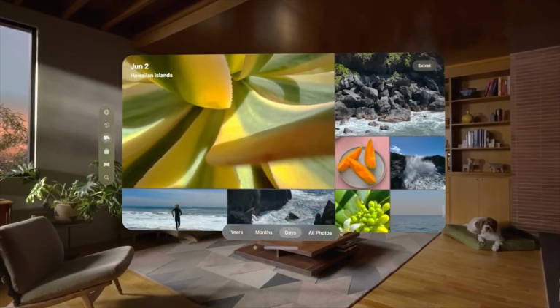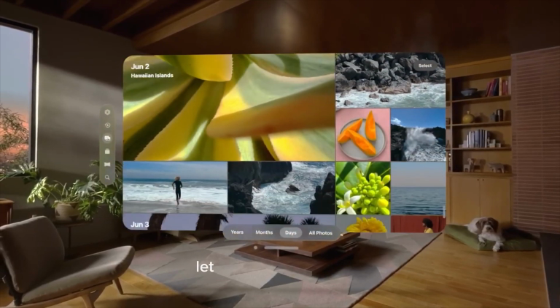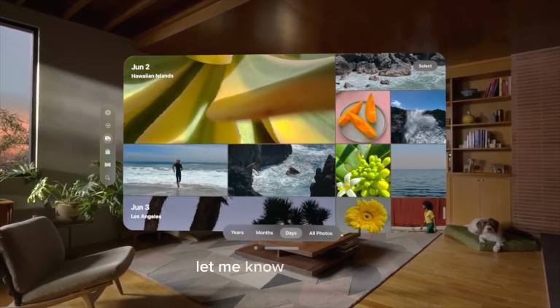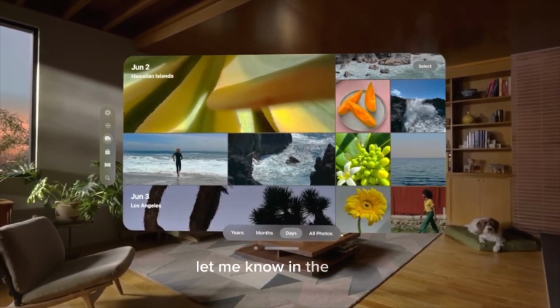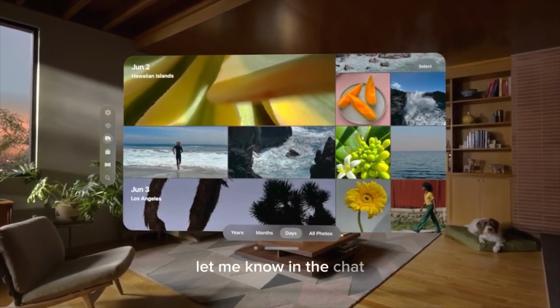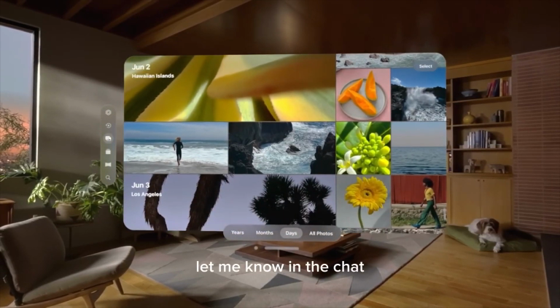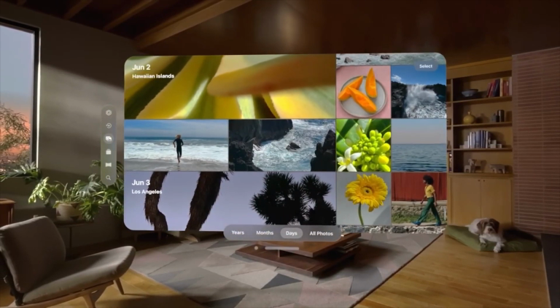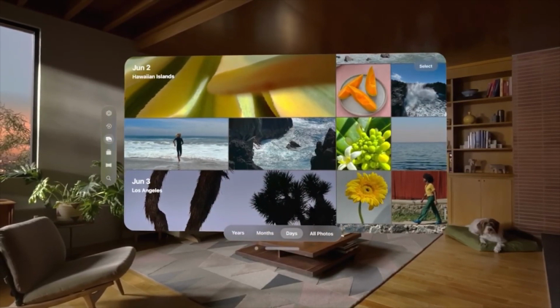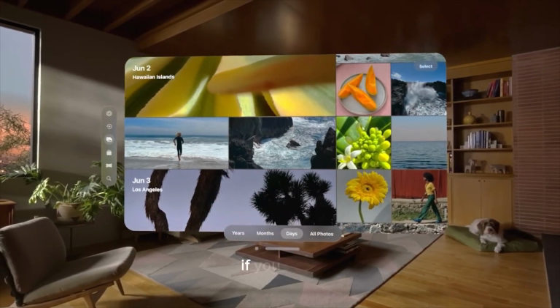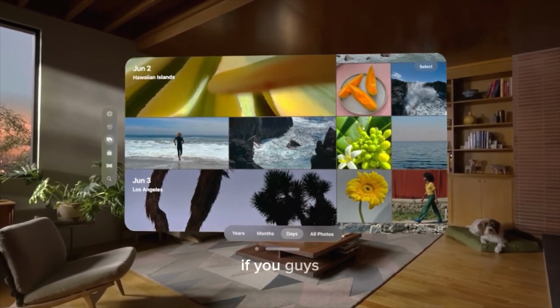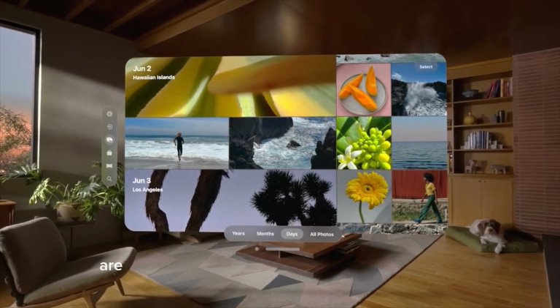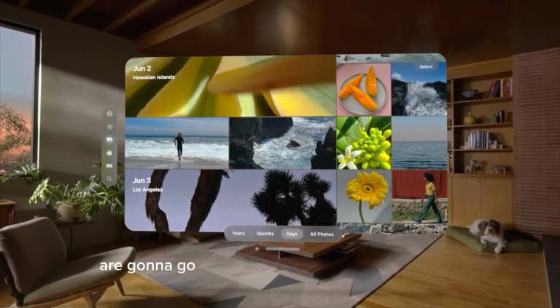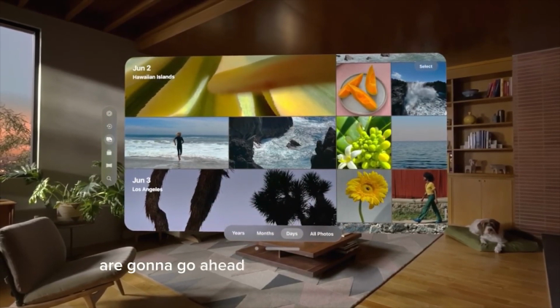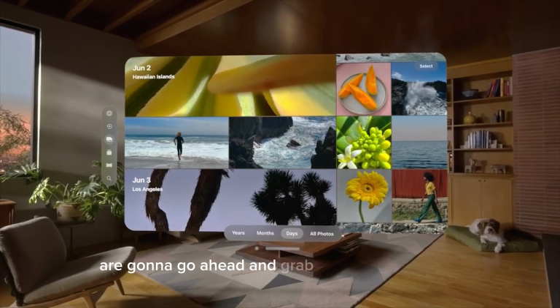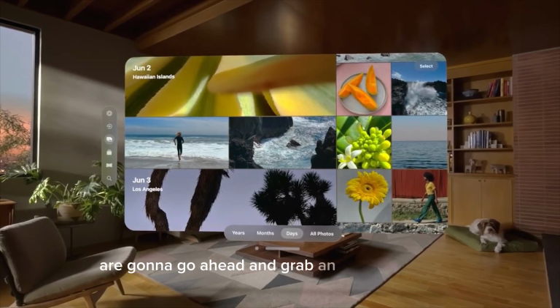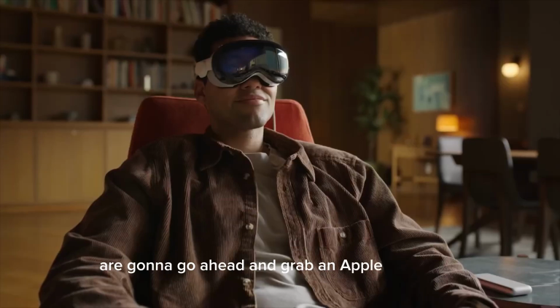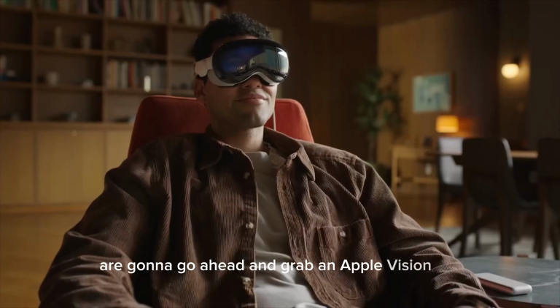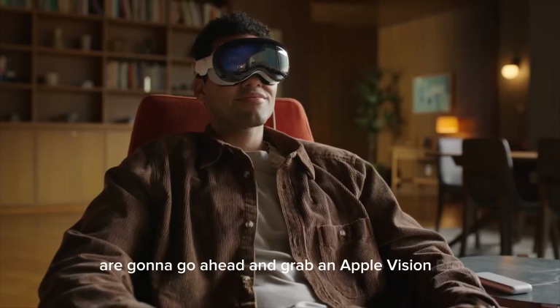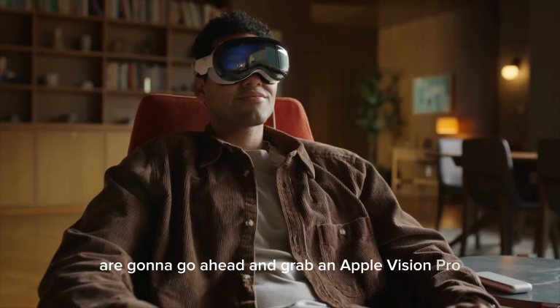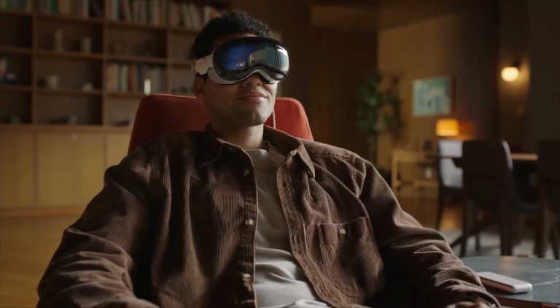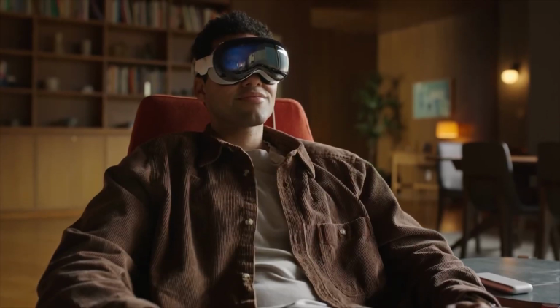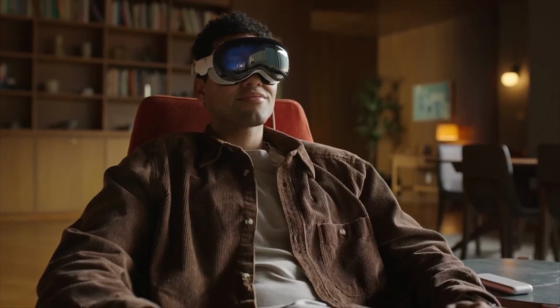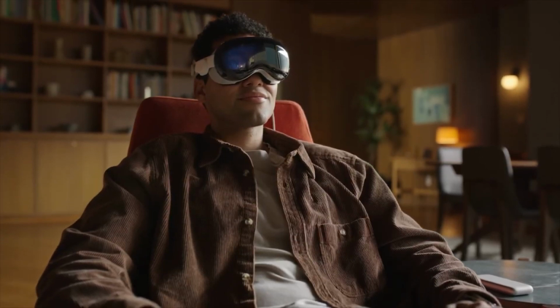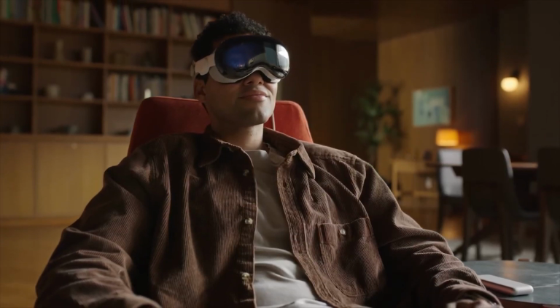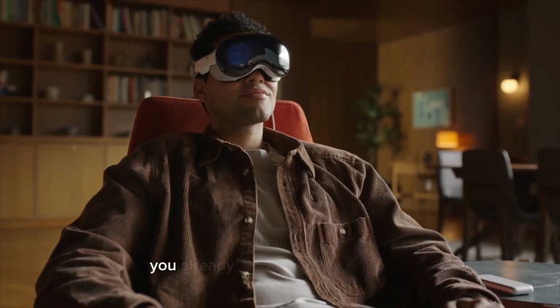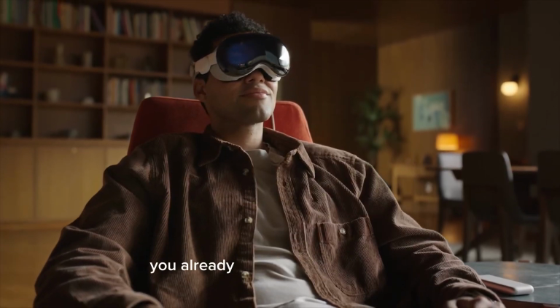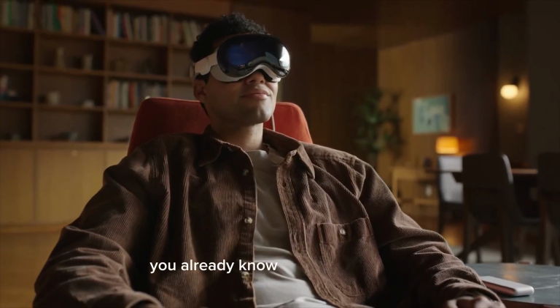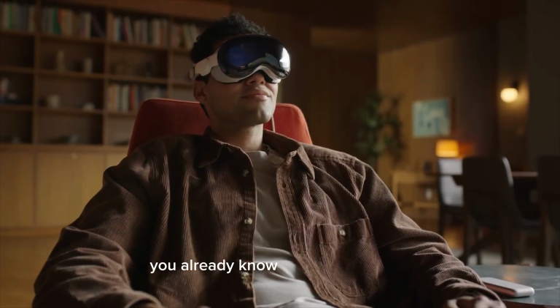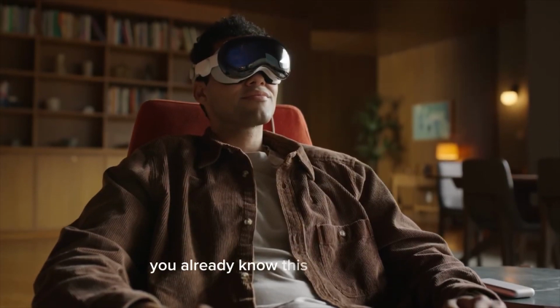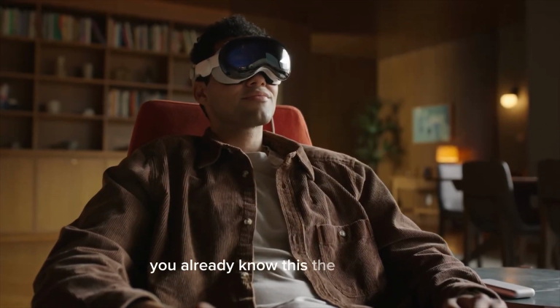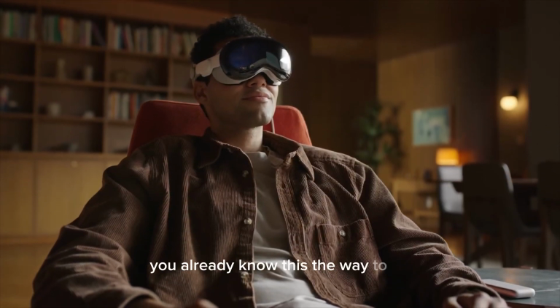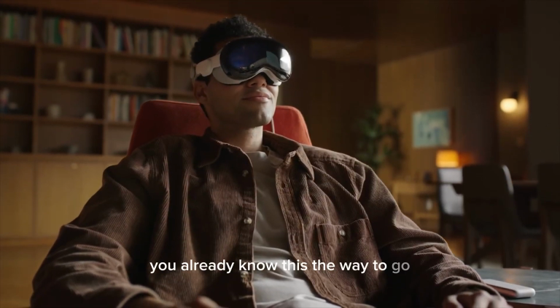Let me know in the chat if you guys are going to go ahead and grab an Apple Vision Pro. You already know, this is the way to go.